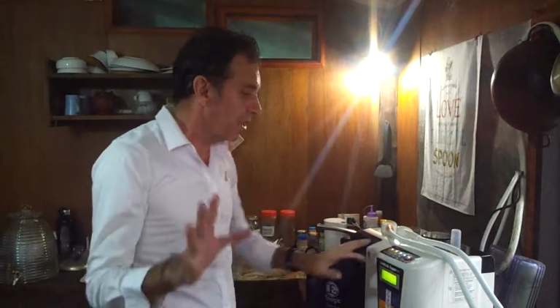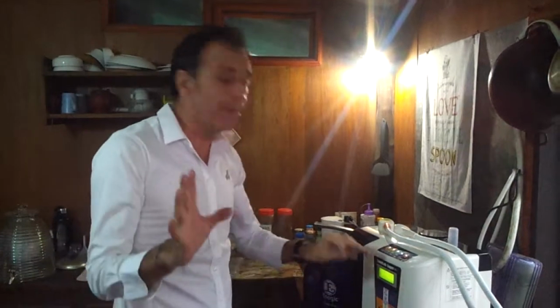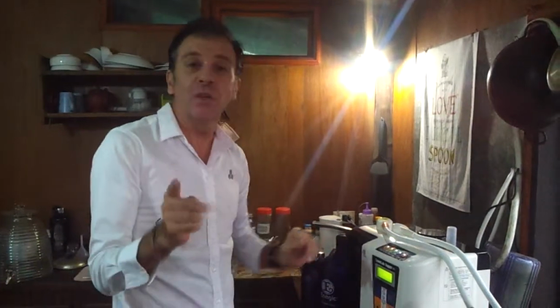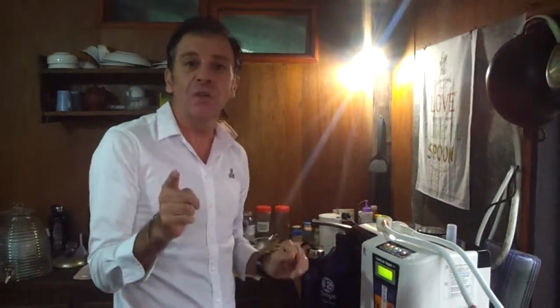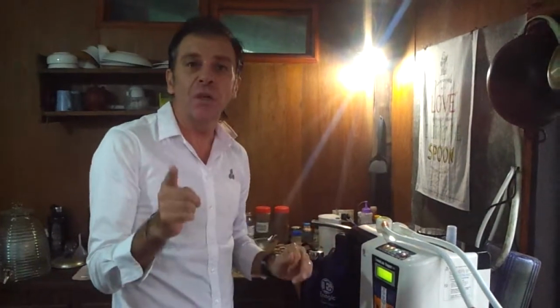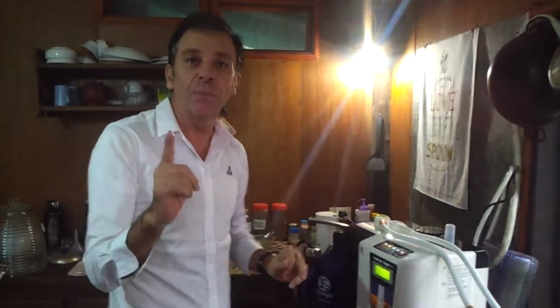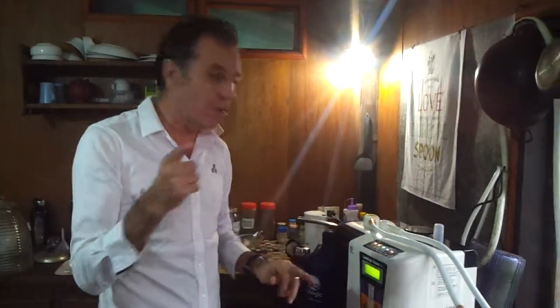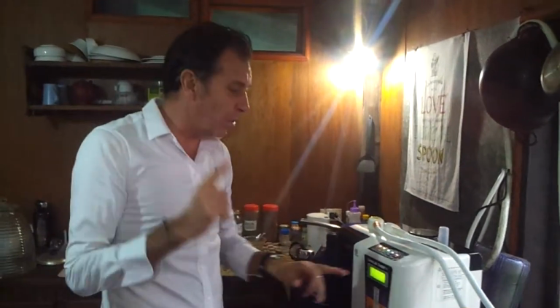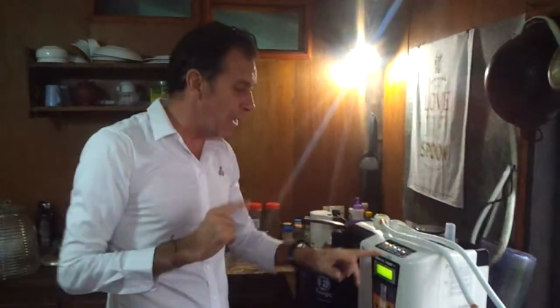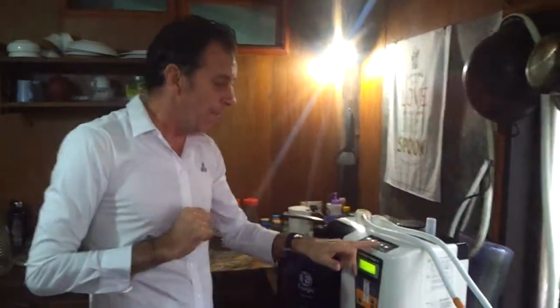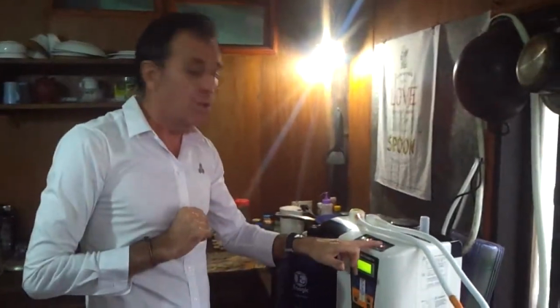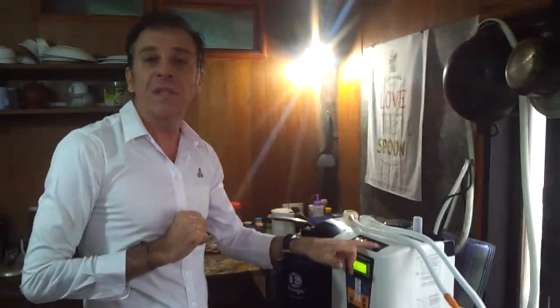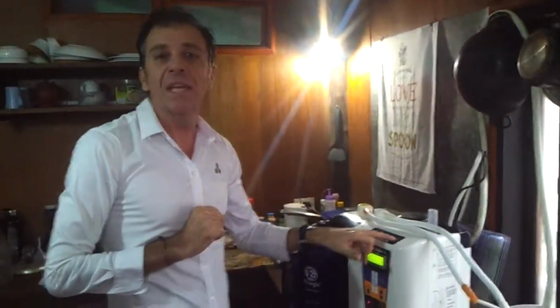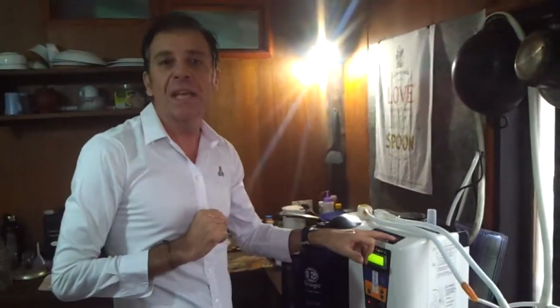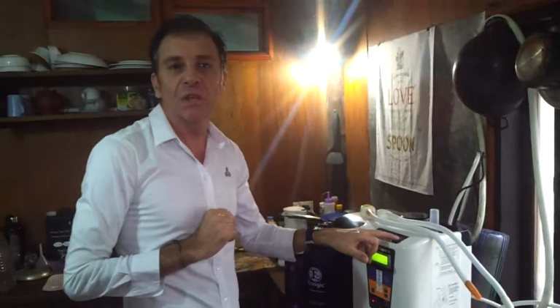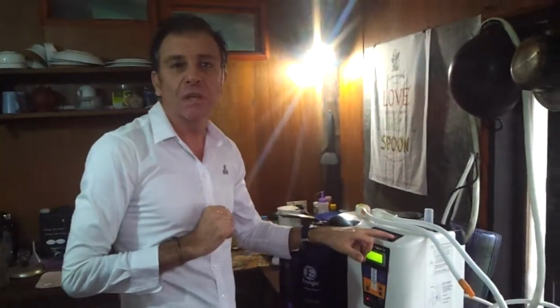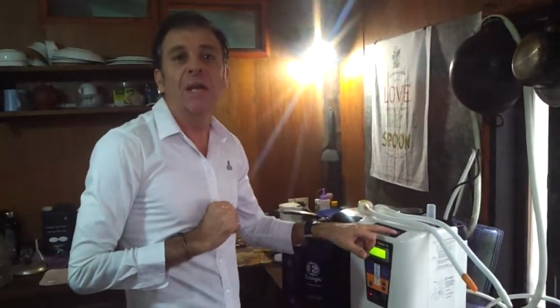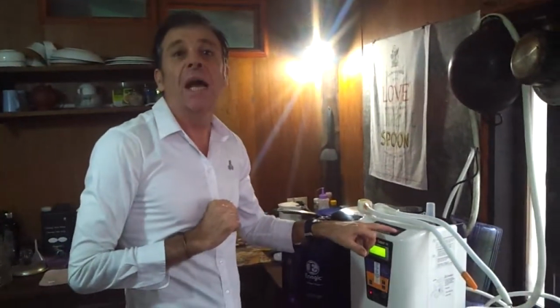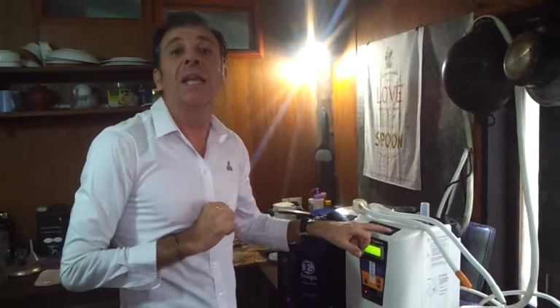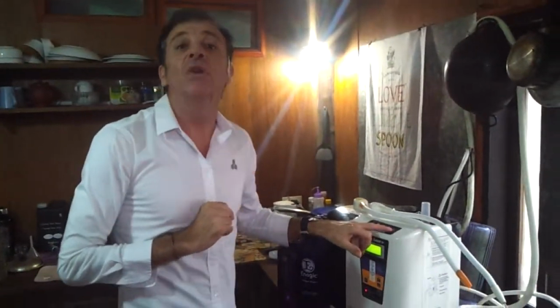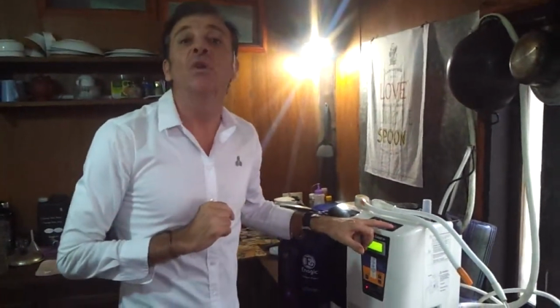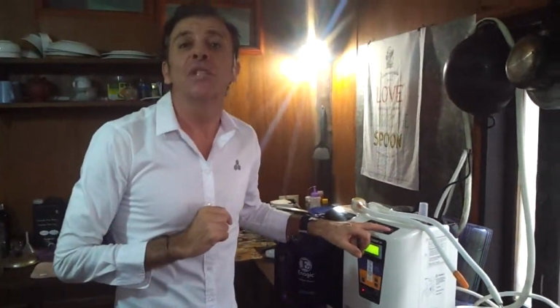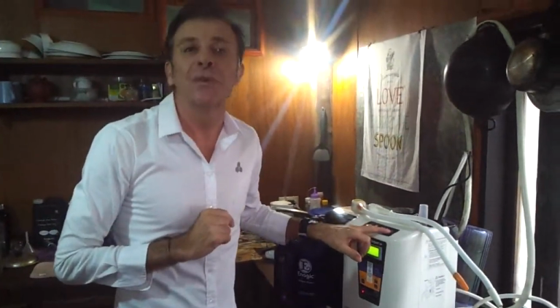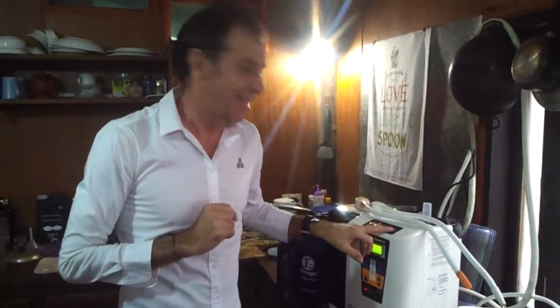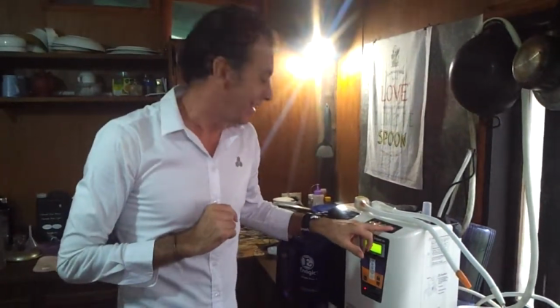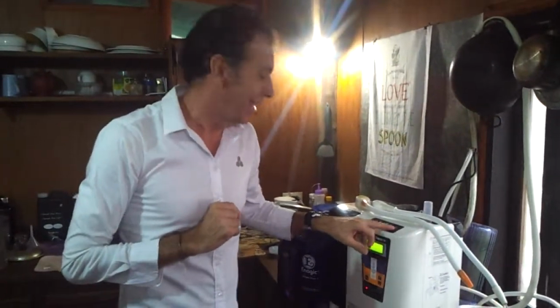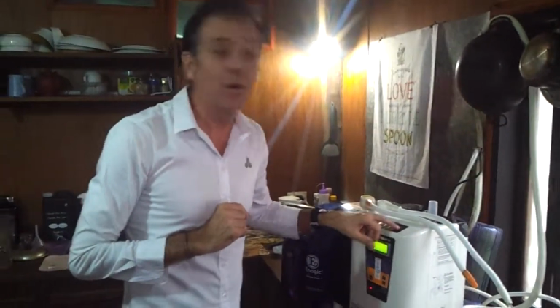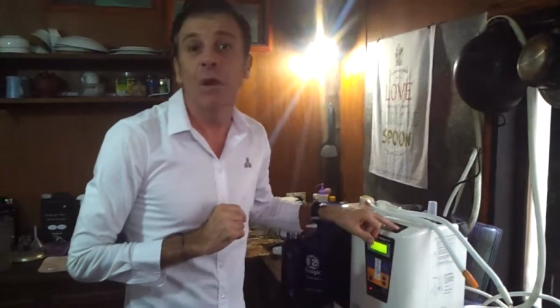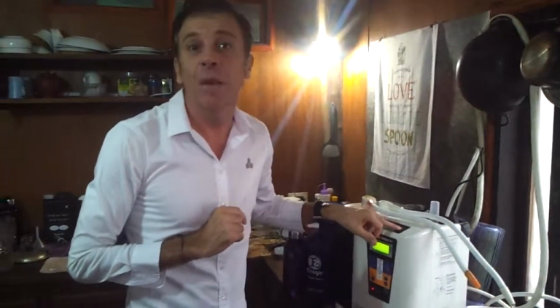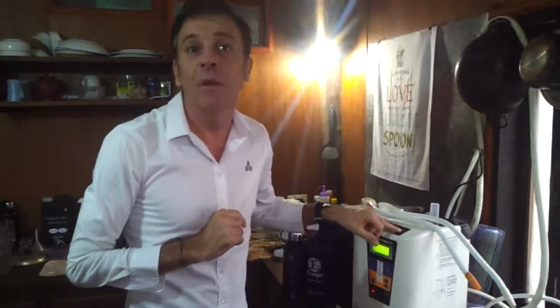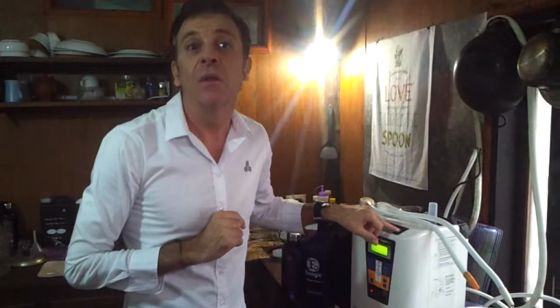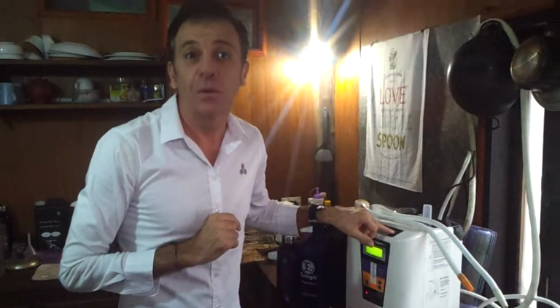So a couple of uses of the beauty water with the Enagic Level Luke series. Thank you. I'm Luke.